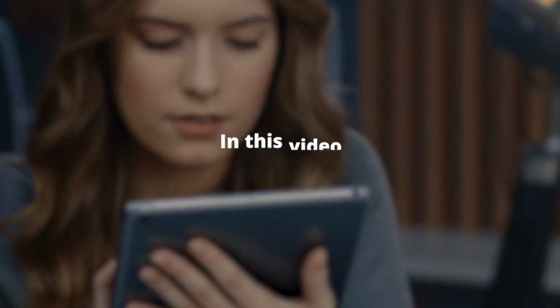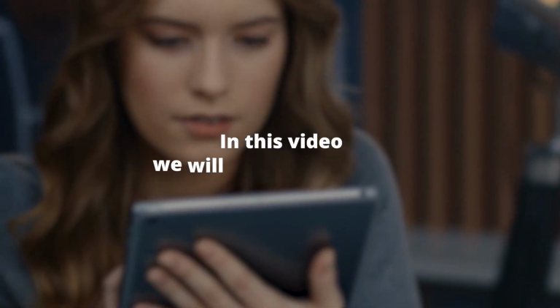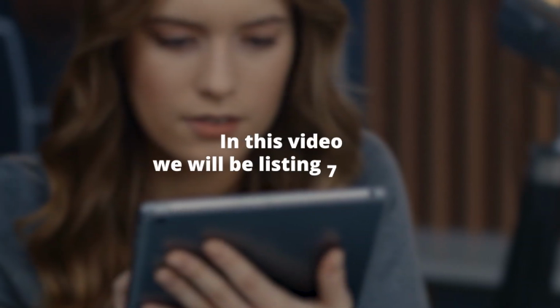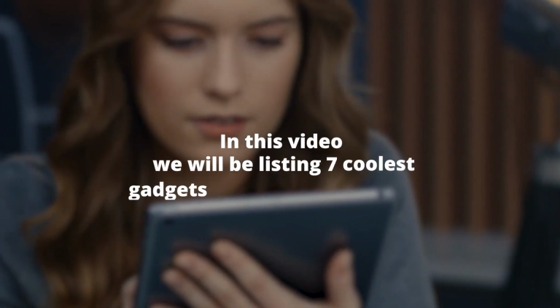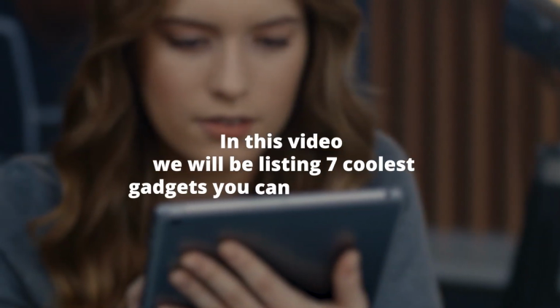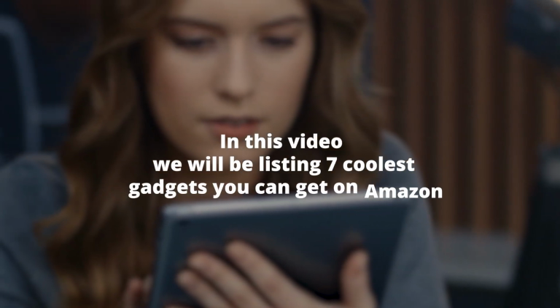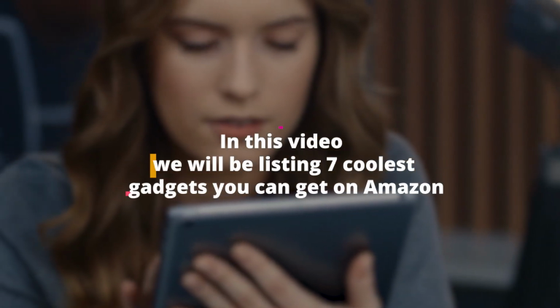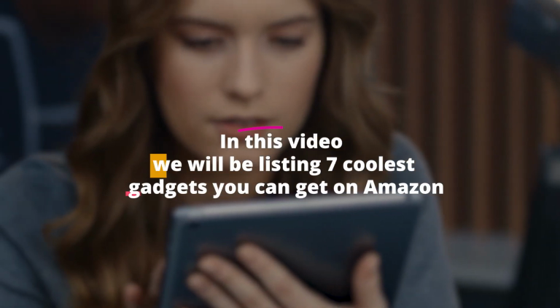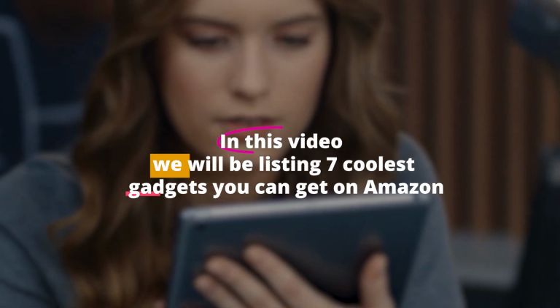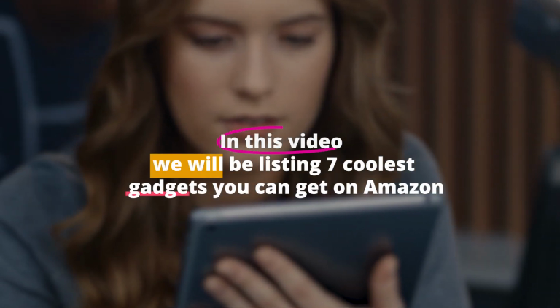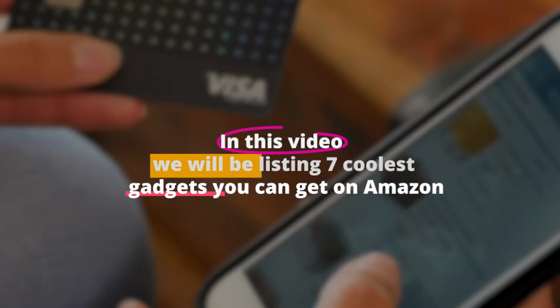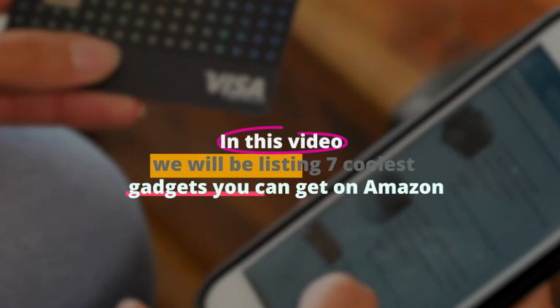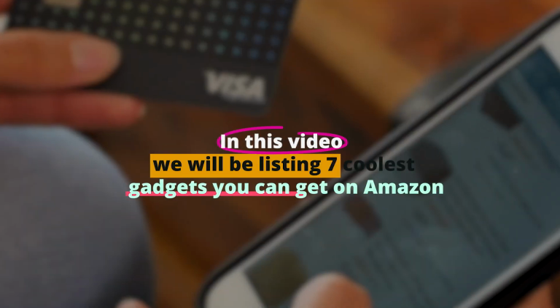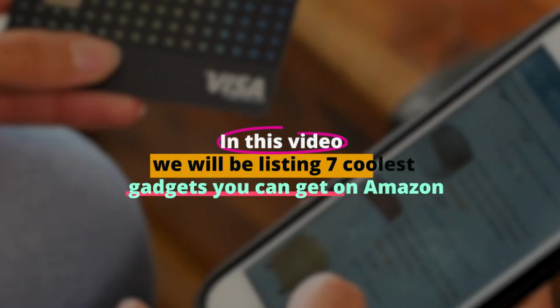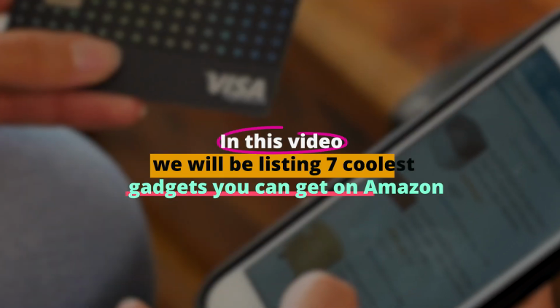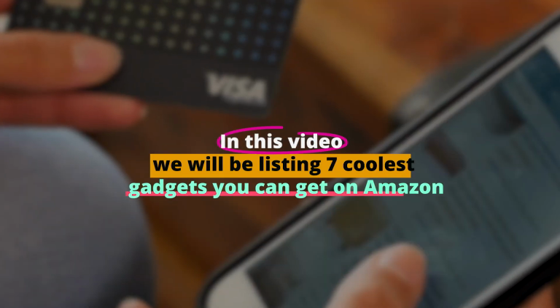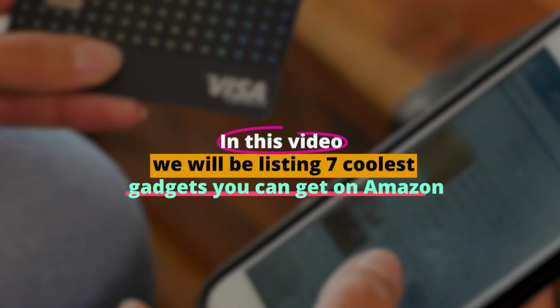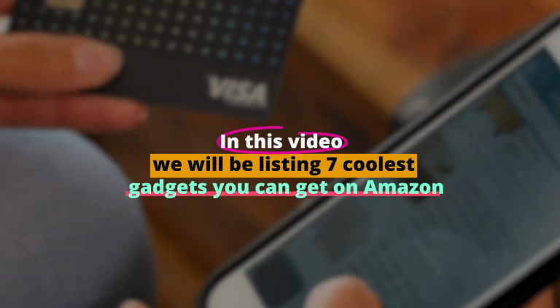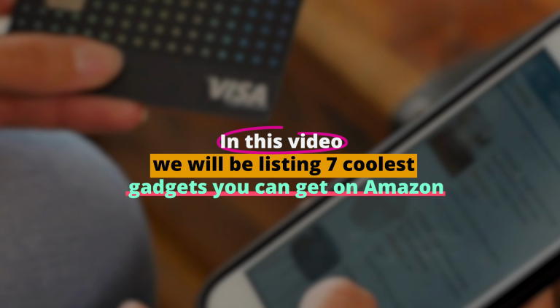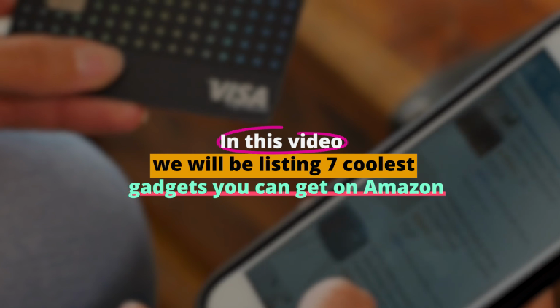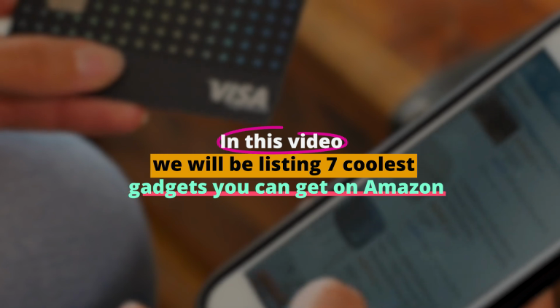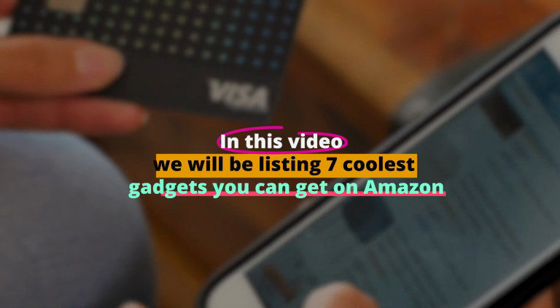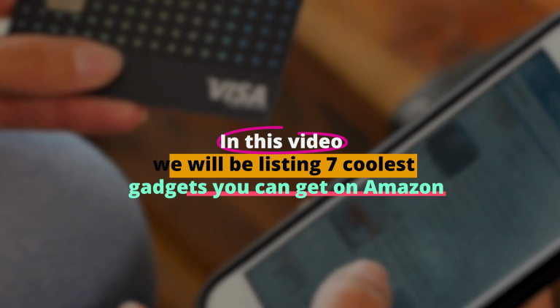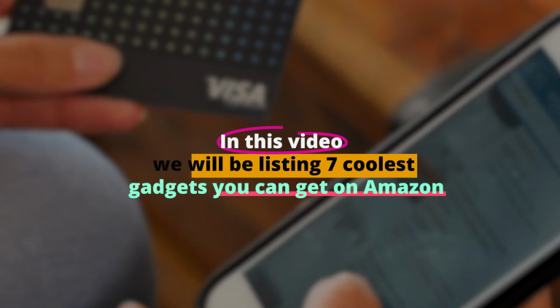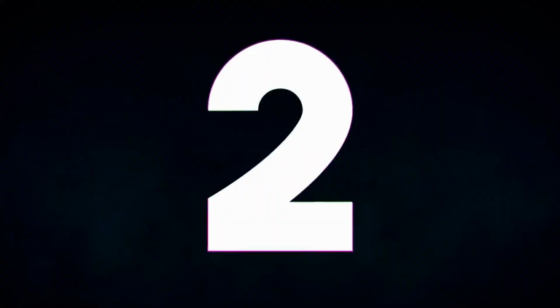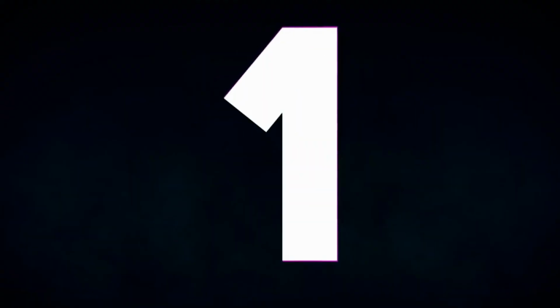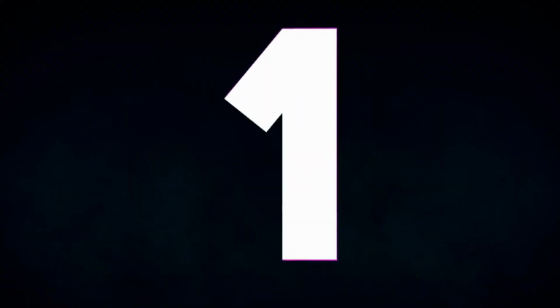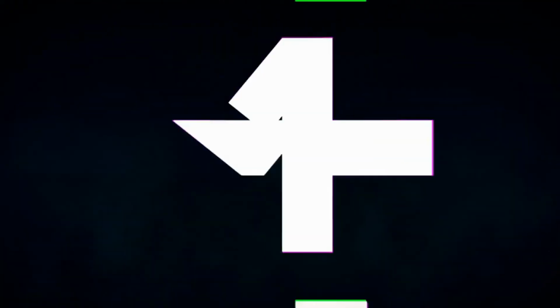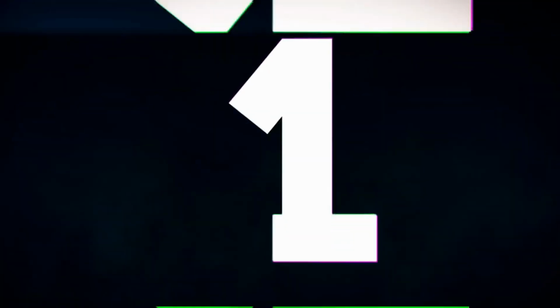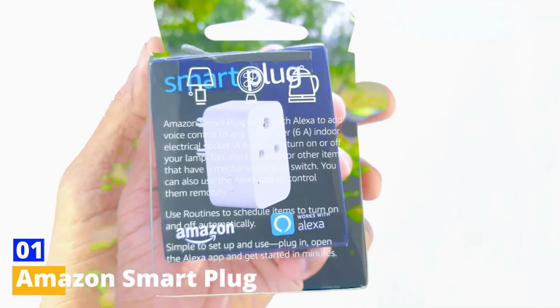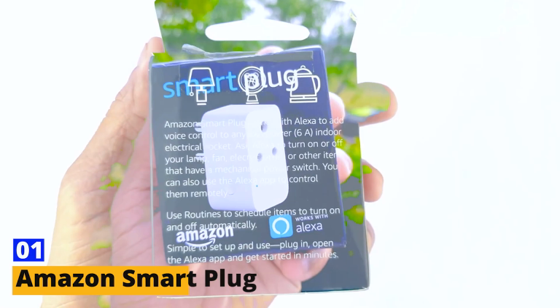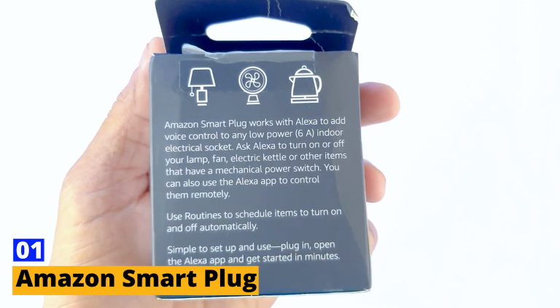In this video, we will be listing seven of the coolest gadgets you could get on Amazon.